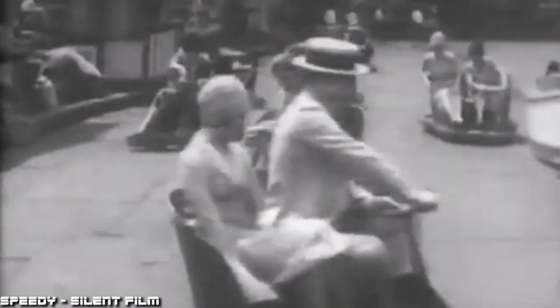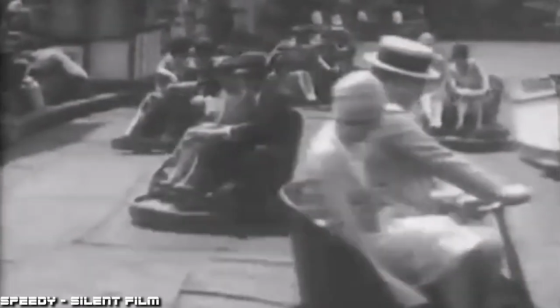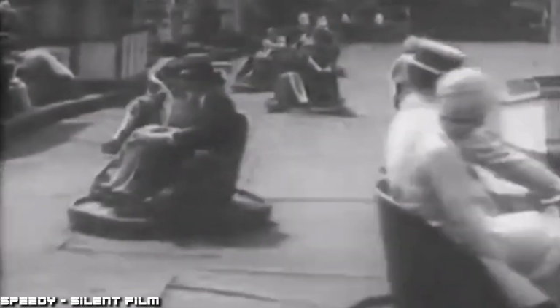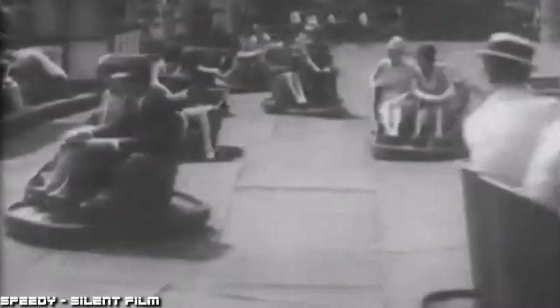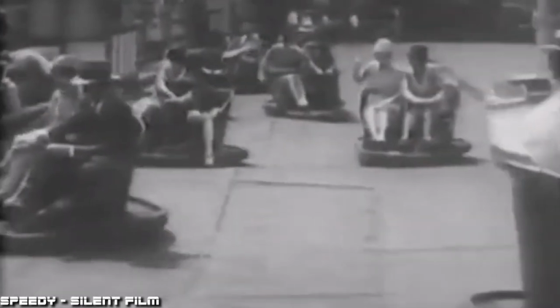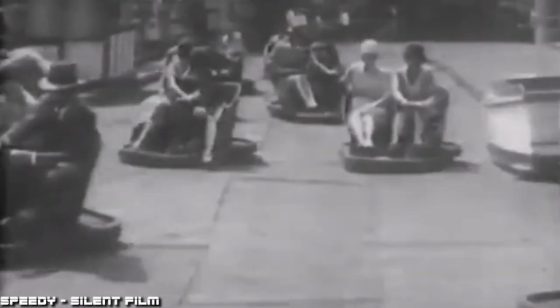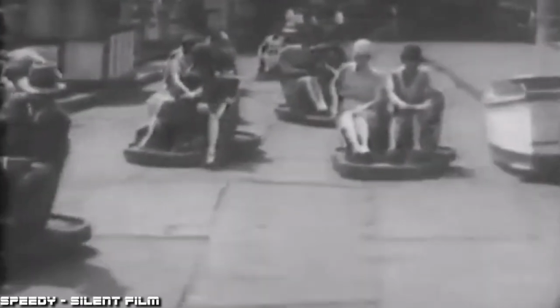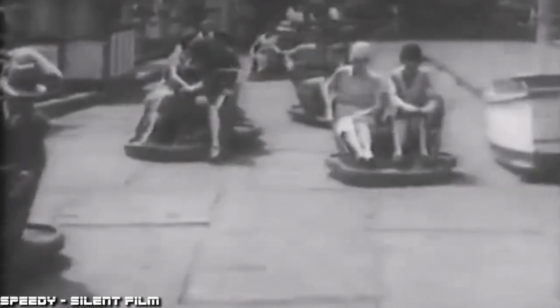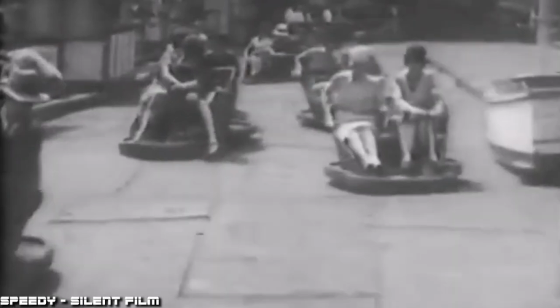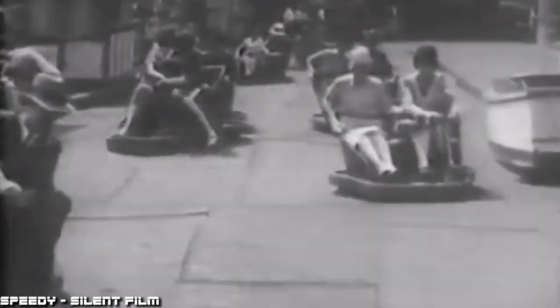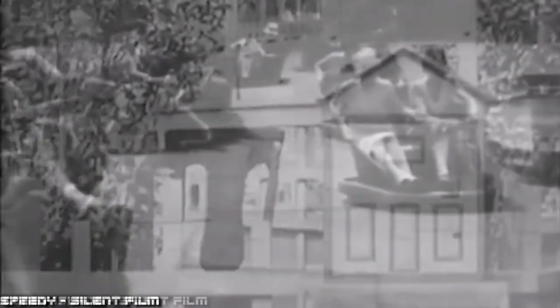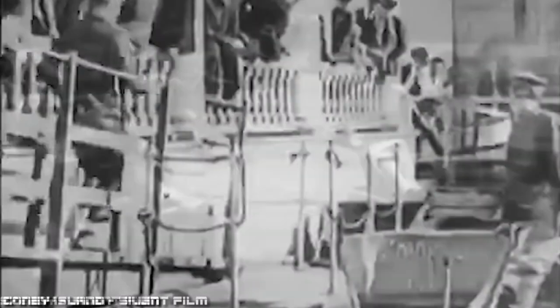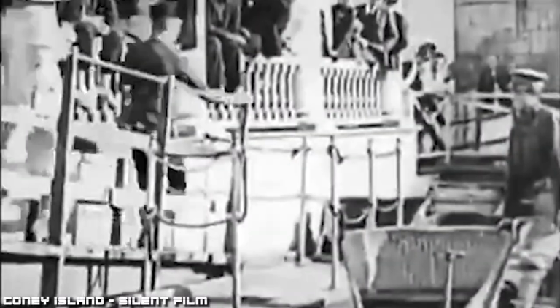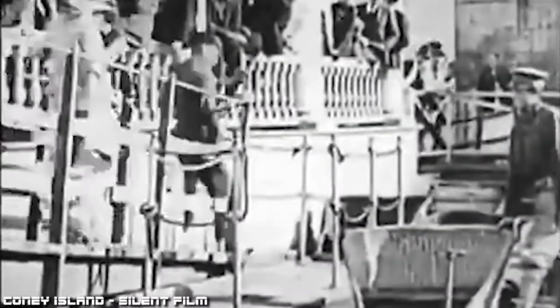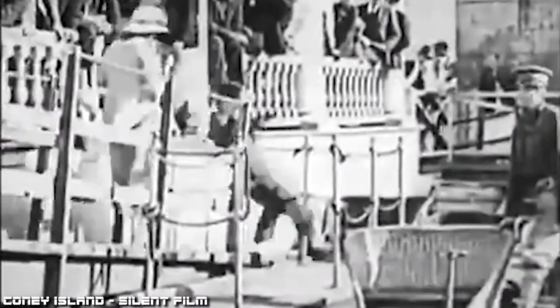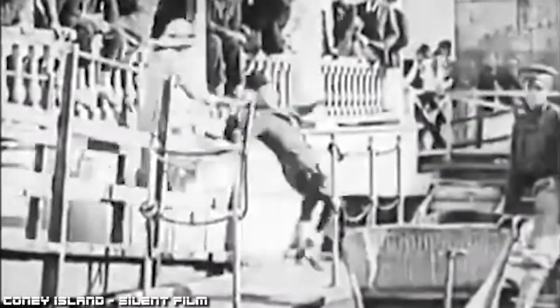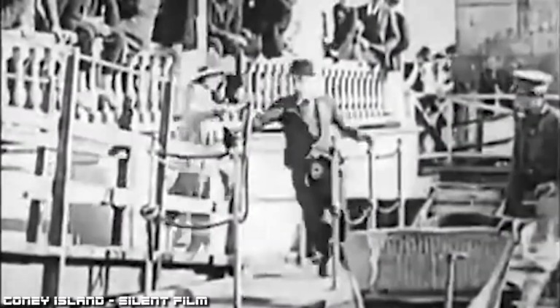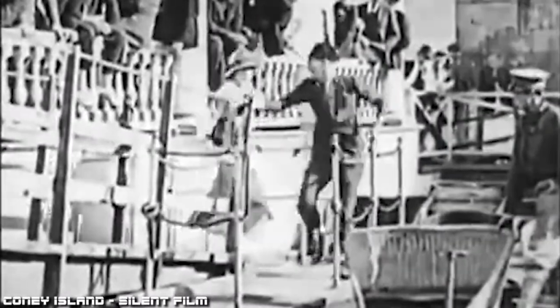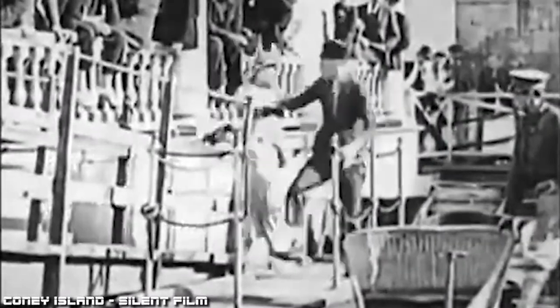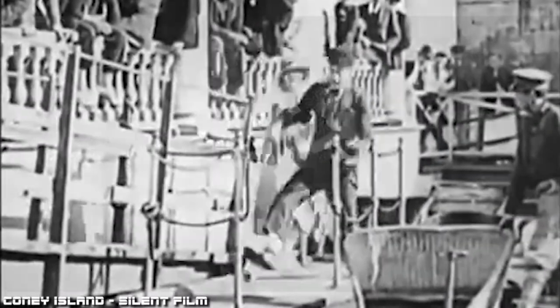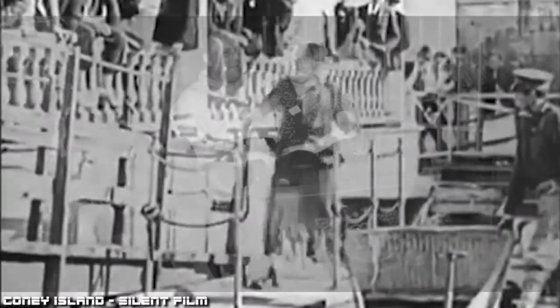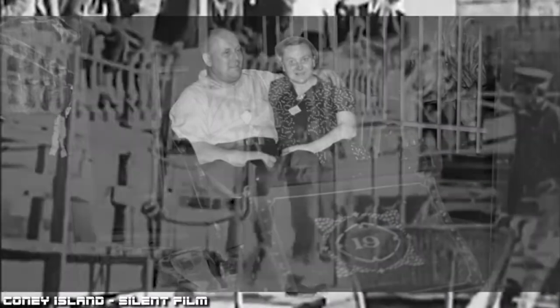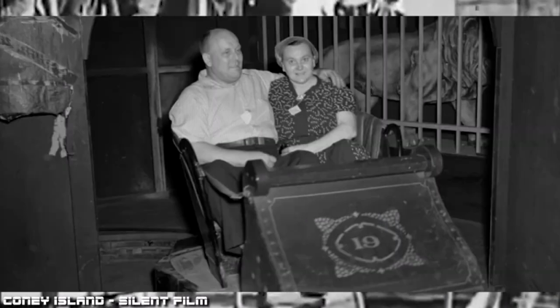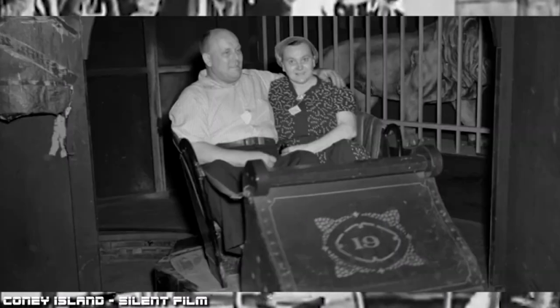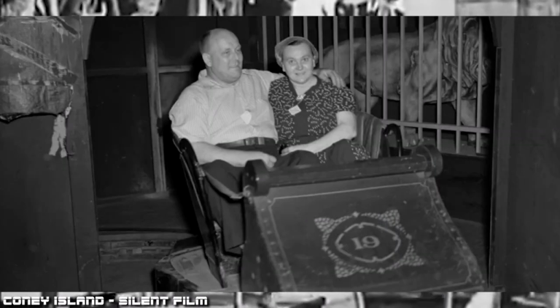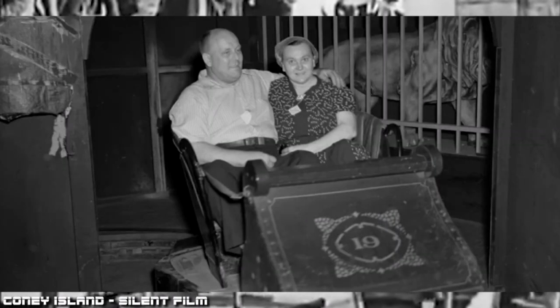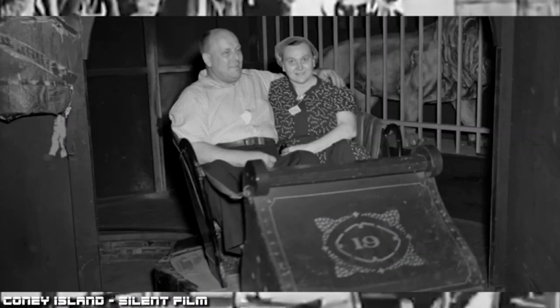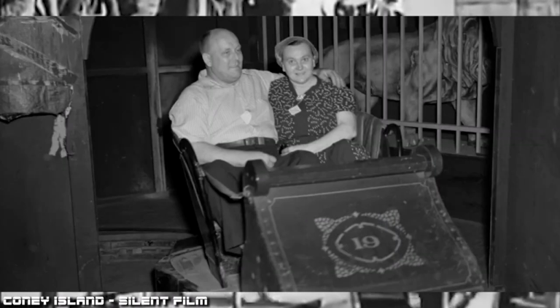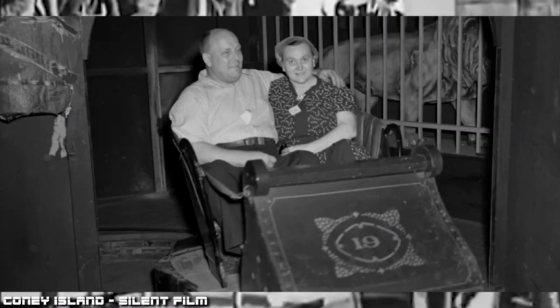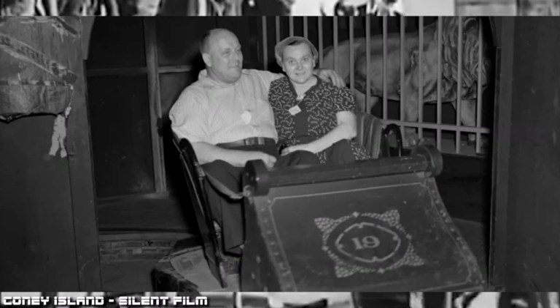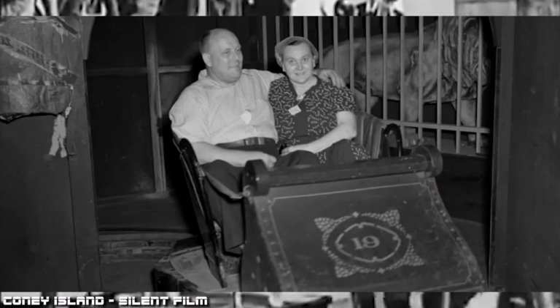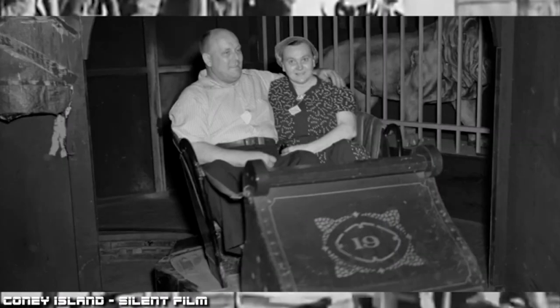After this ride closed, the building it was housed in along with its rider cars were reused to make a dark ride.